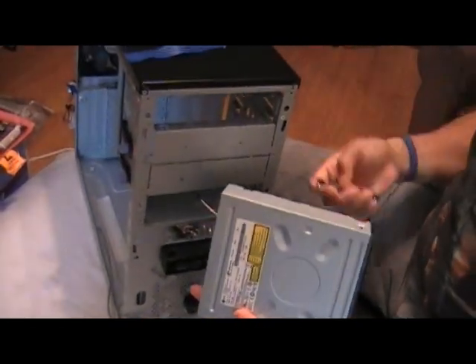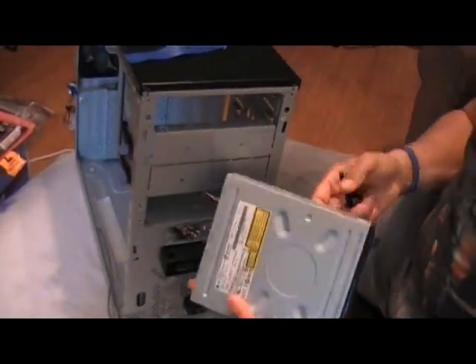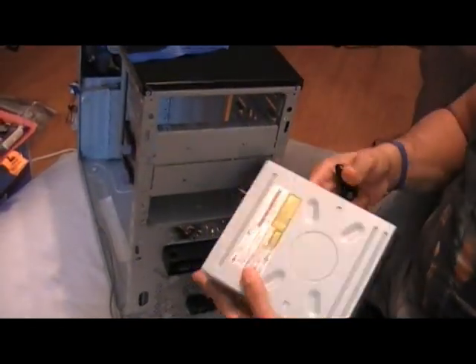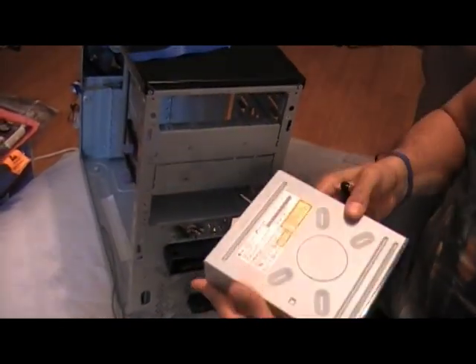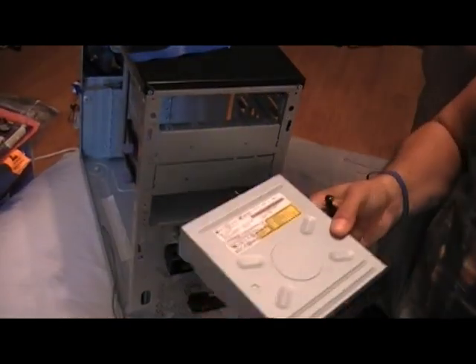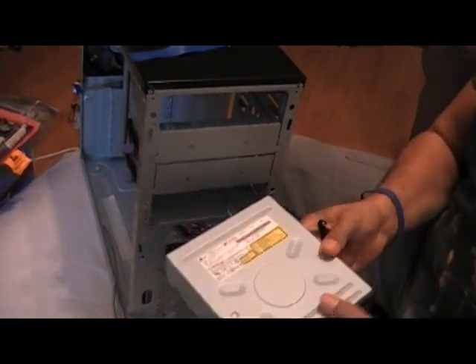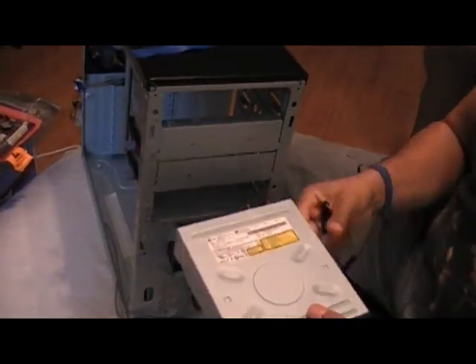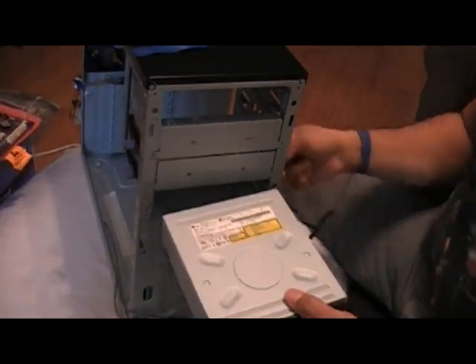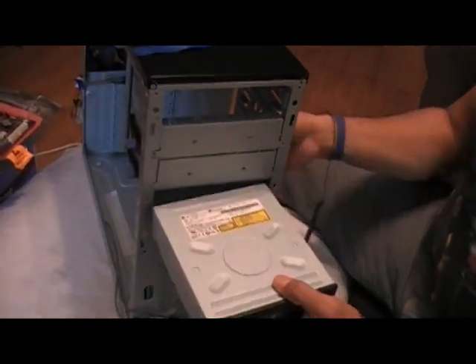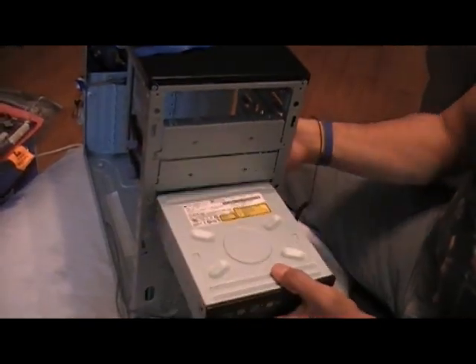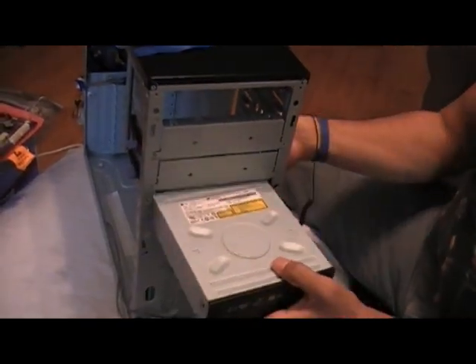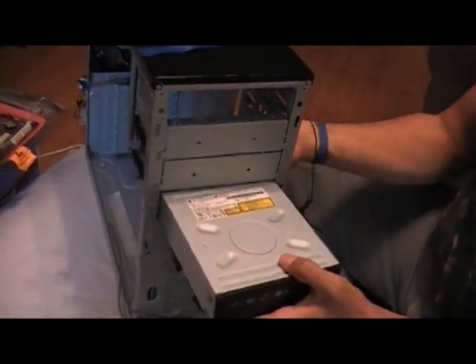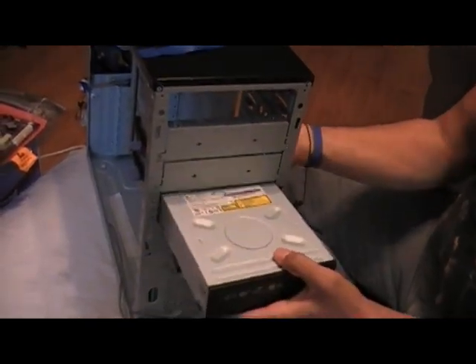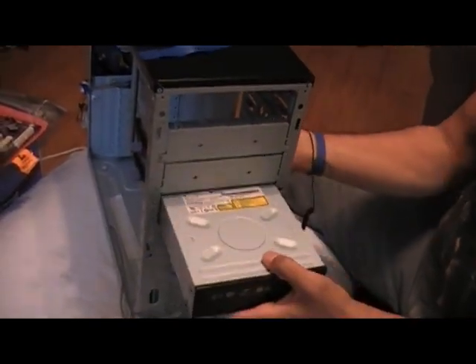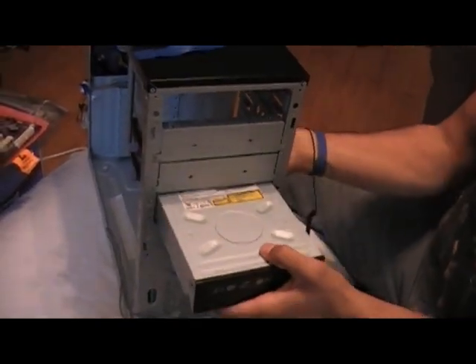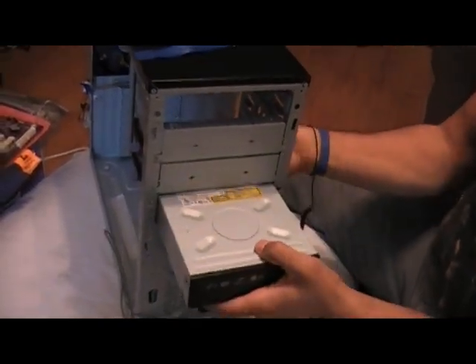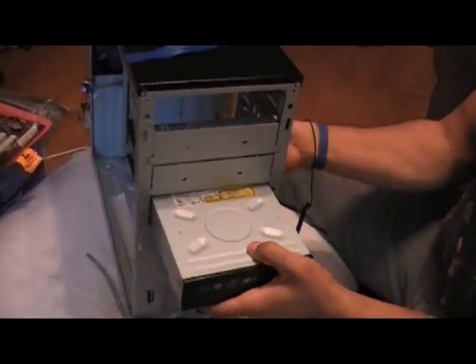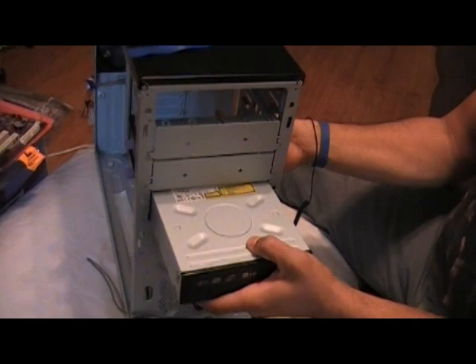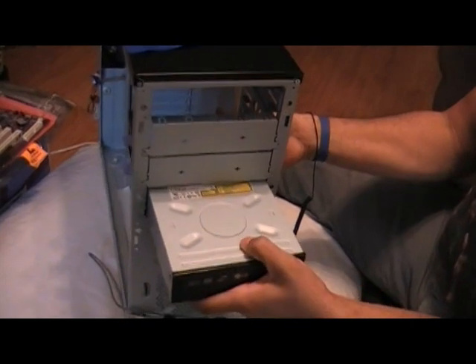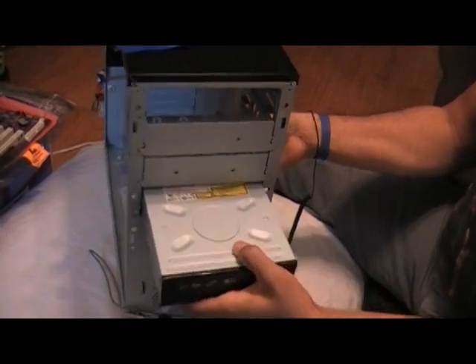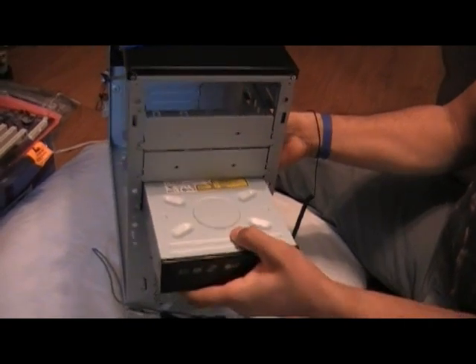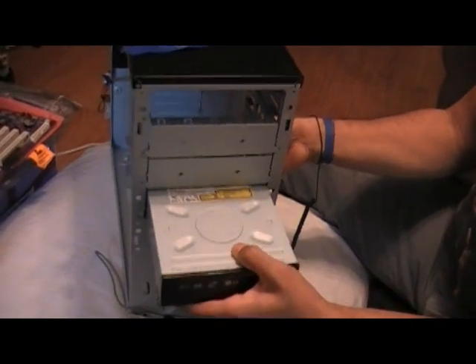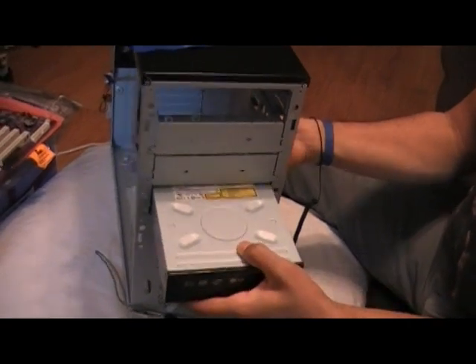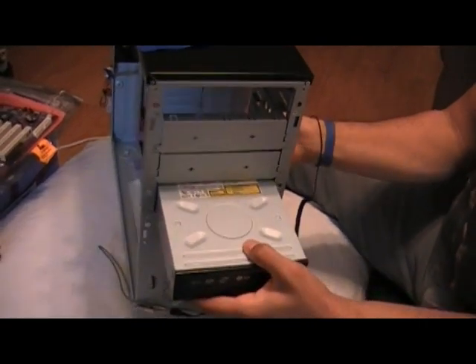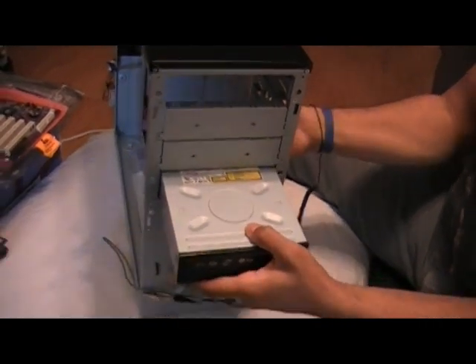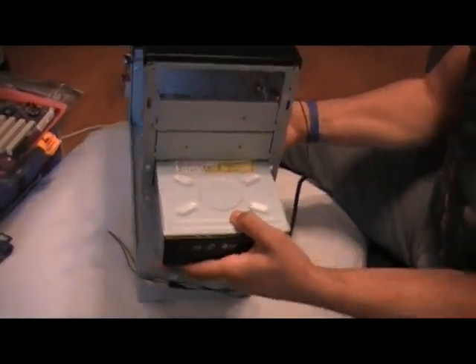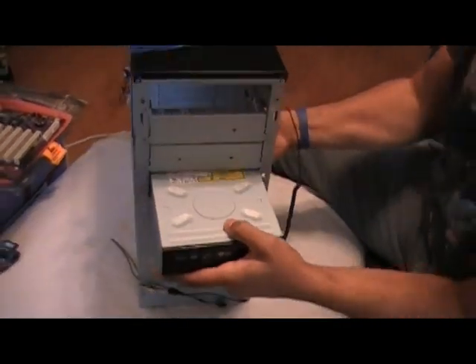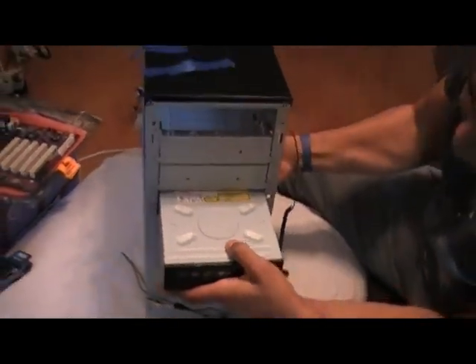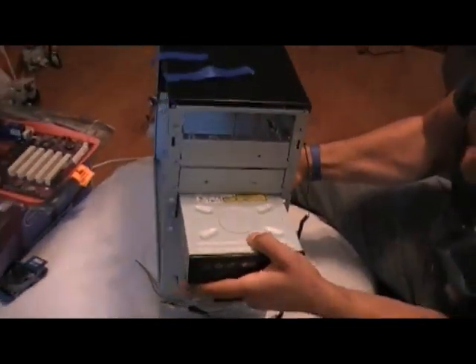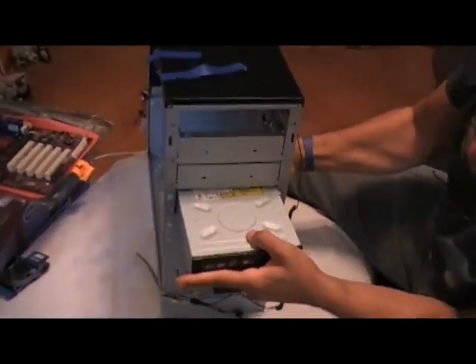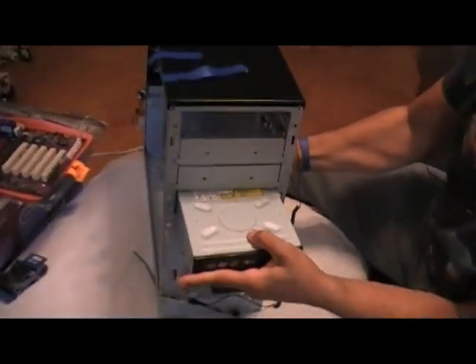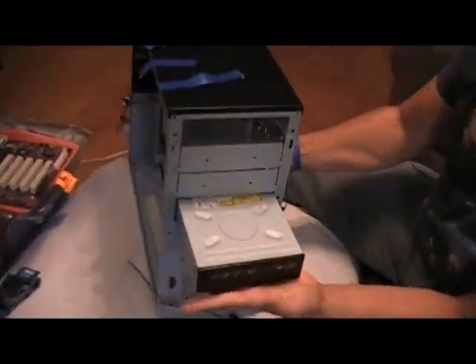Or you can take any metal screwdriver or whatever and ground yourself to the case prior to beginning your install.